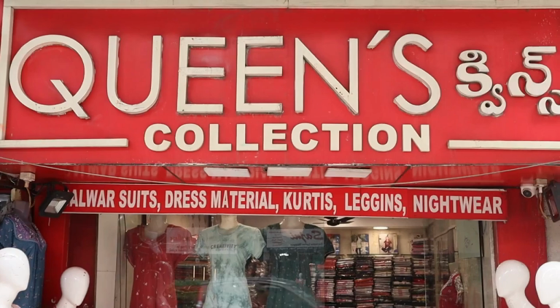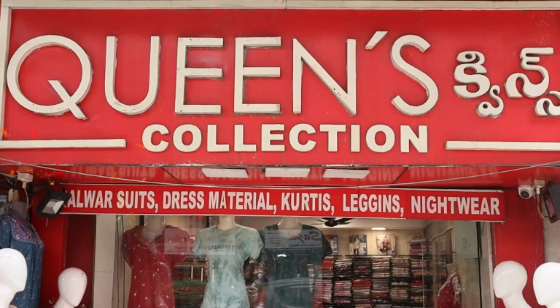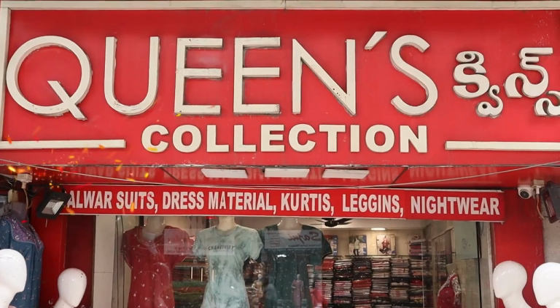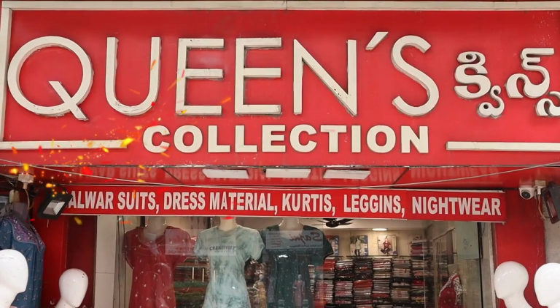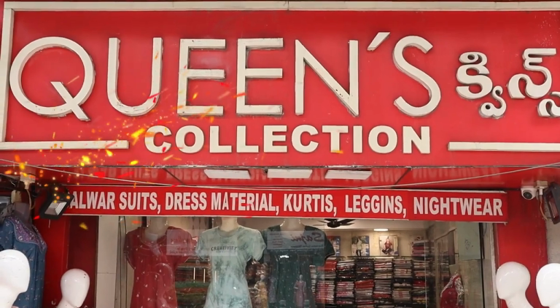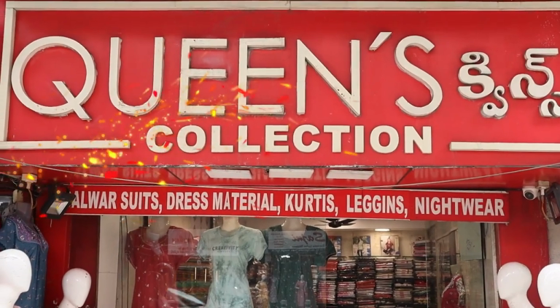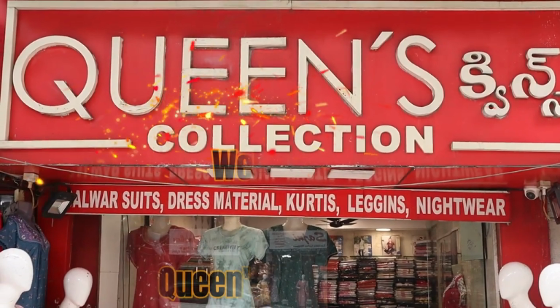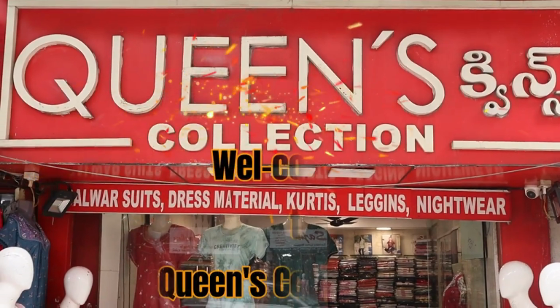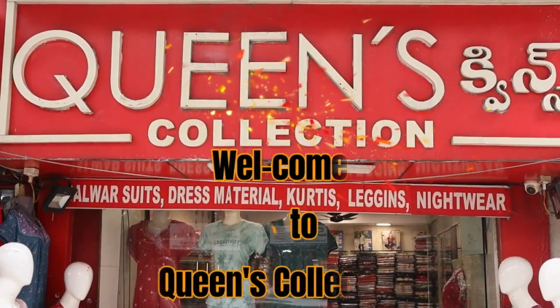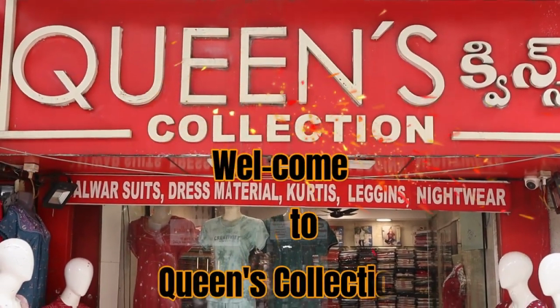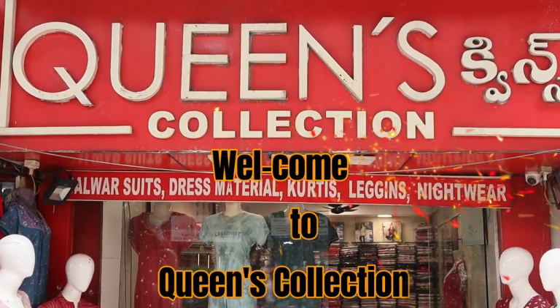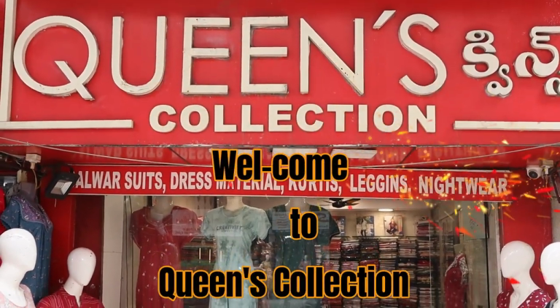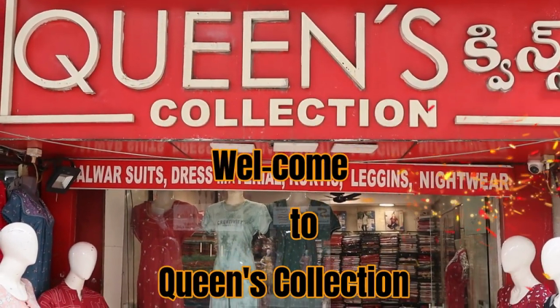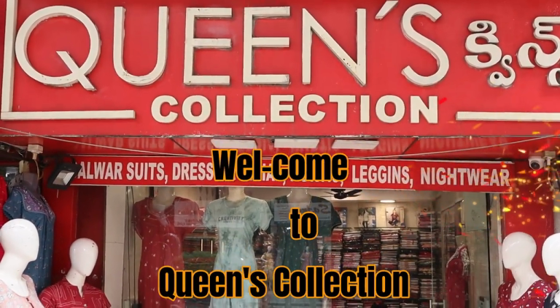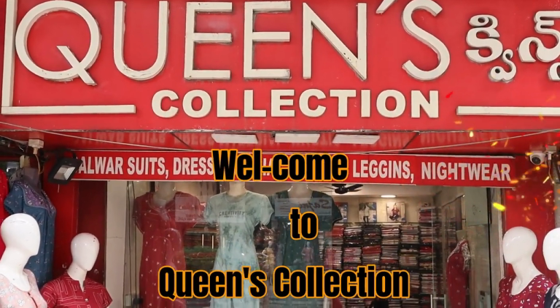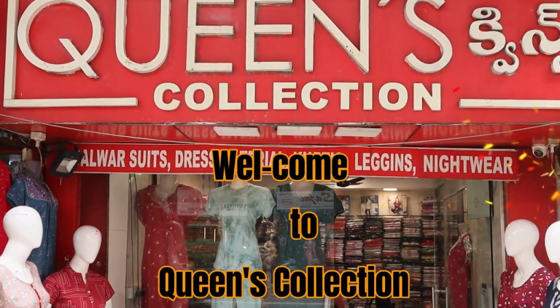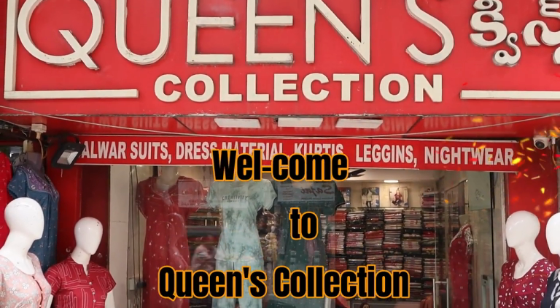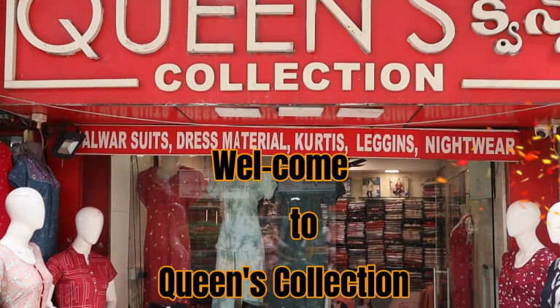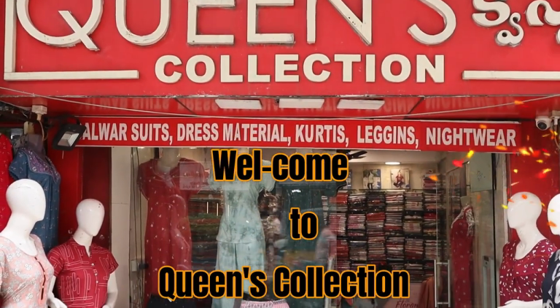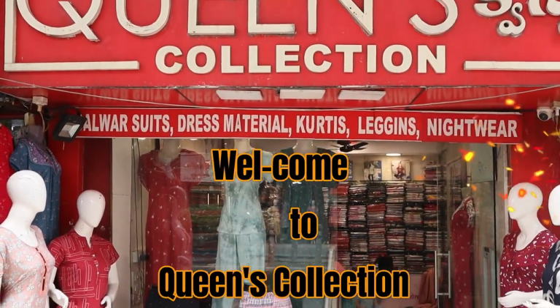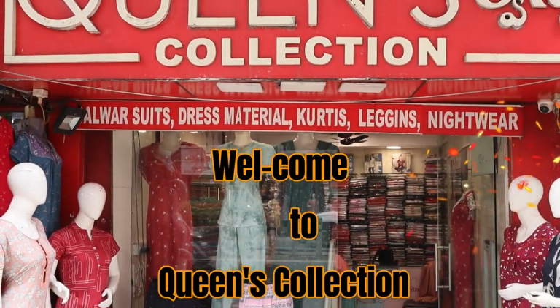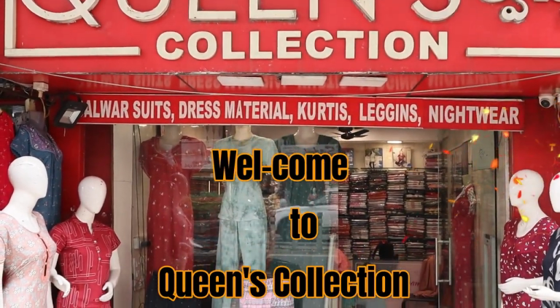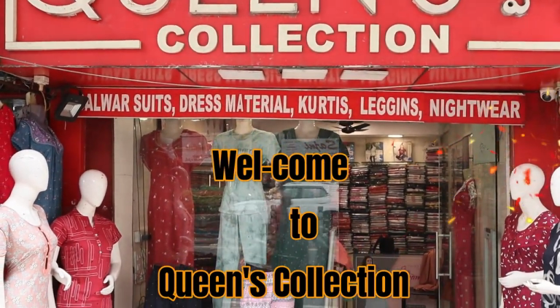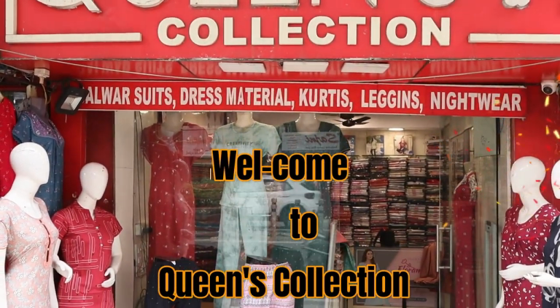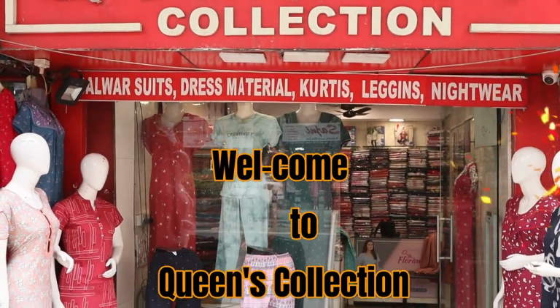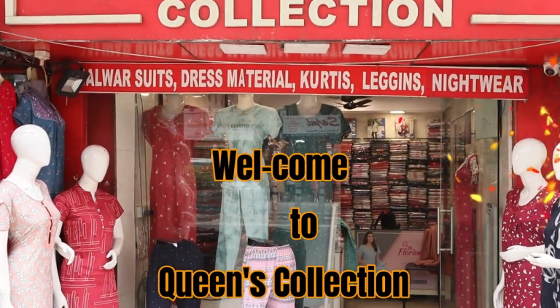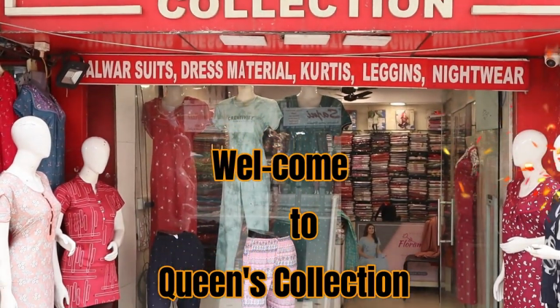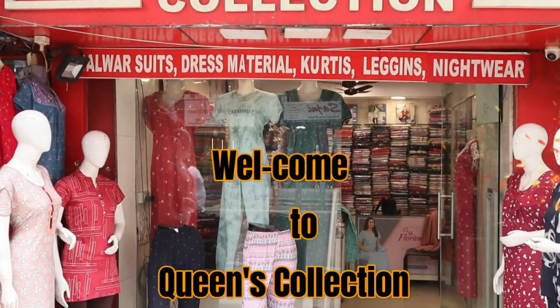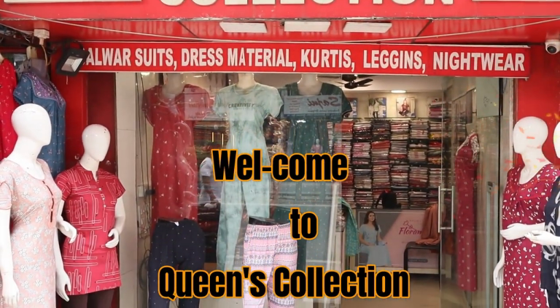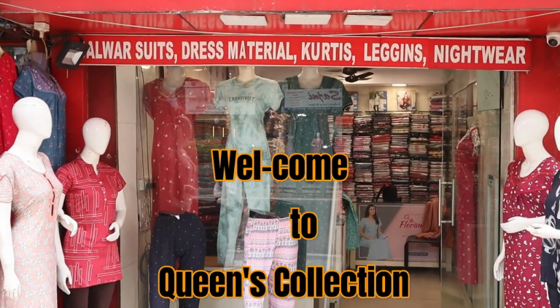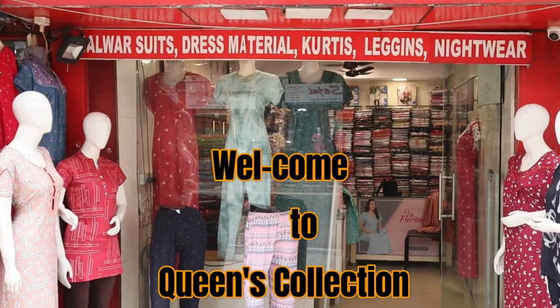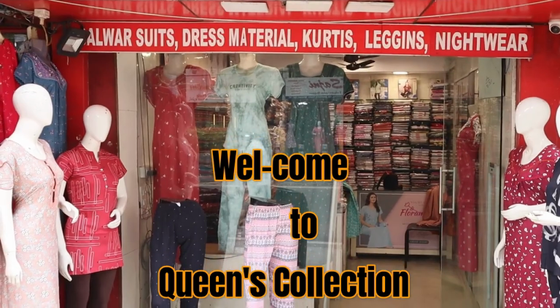Hi friends, welcome to Queen's collection. Today I have a lot of fancy items. There are many collections.